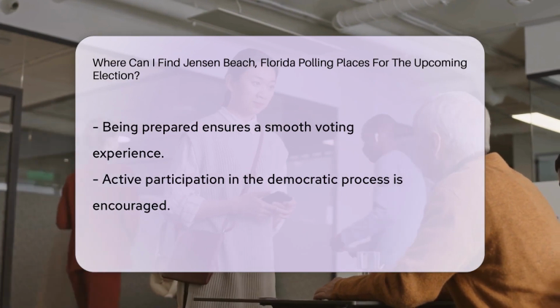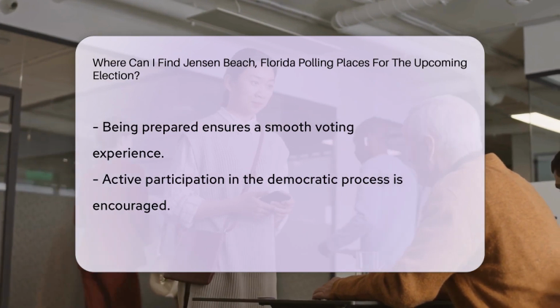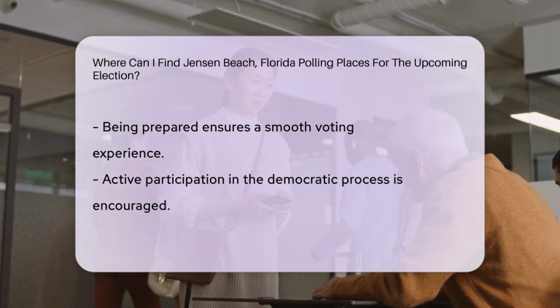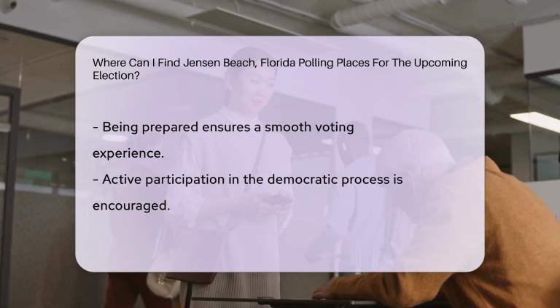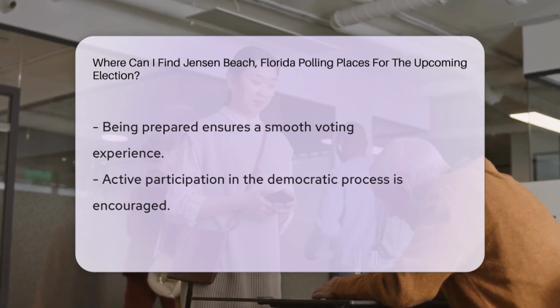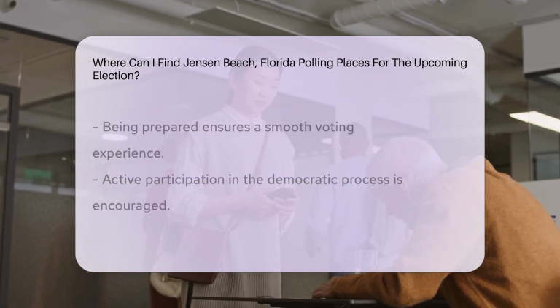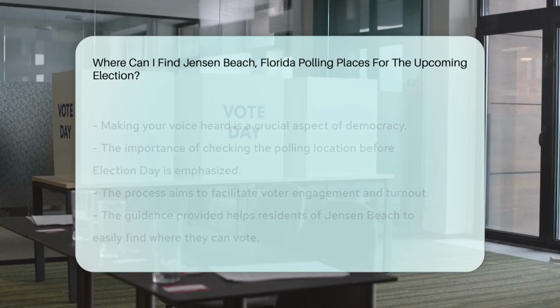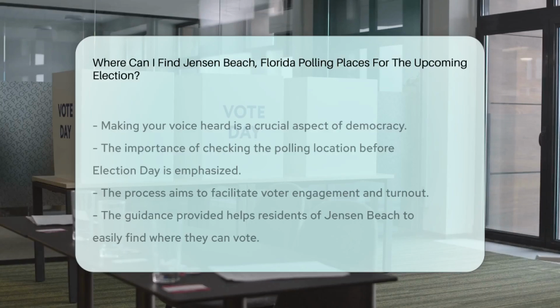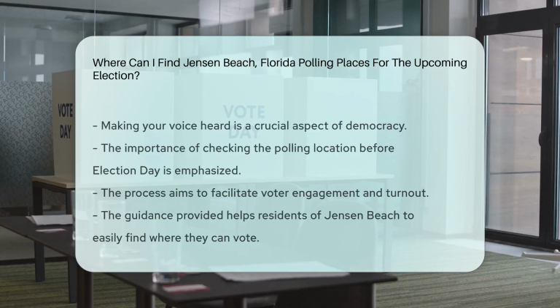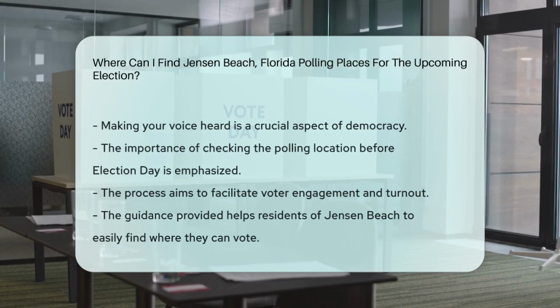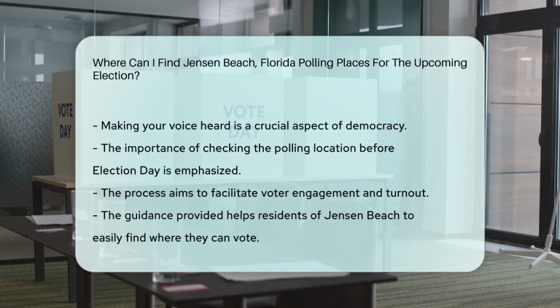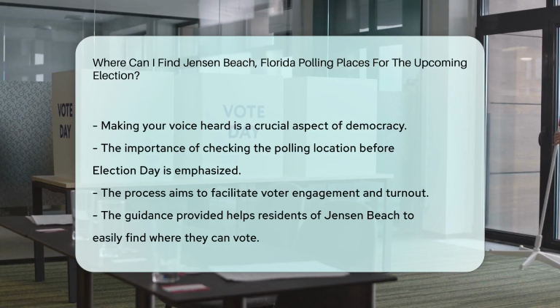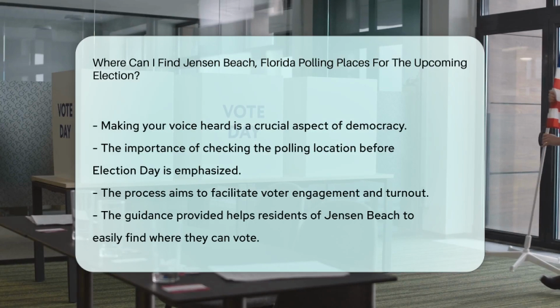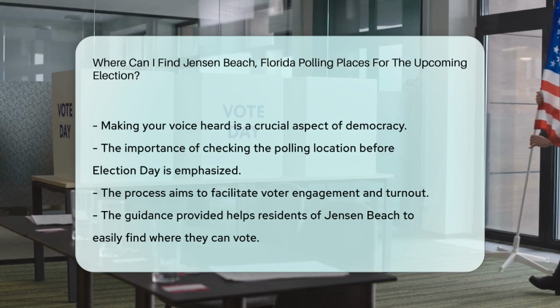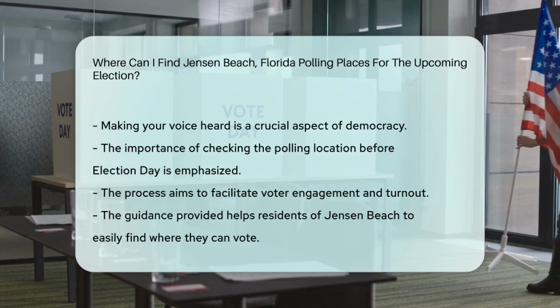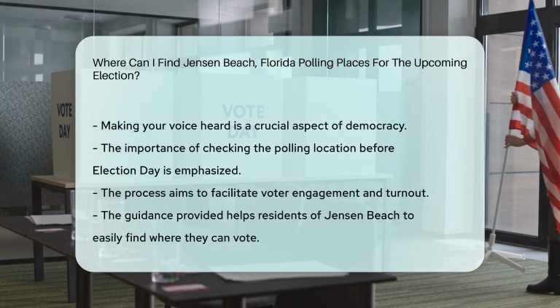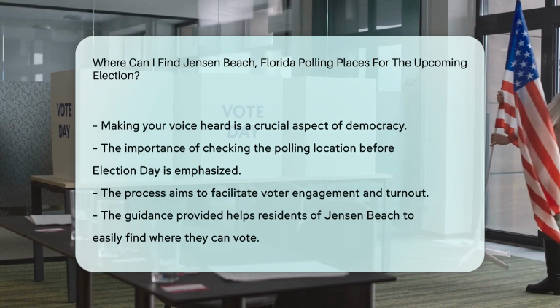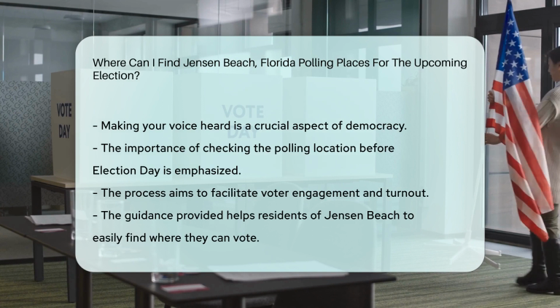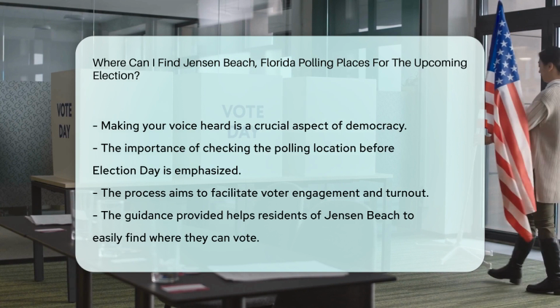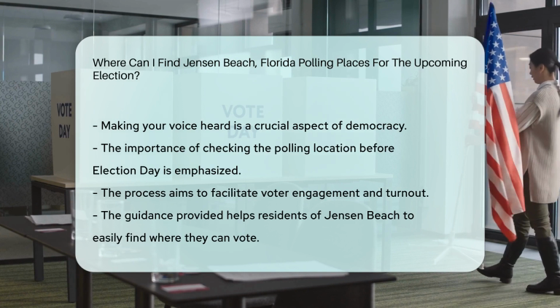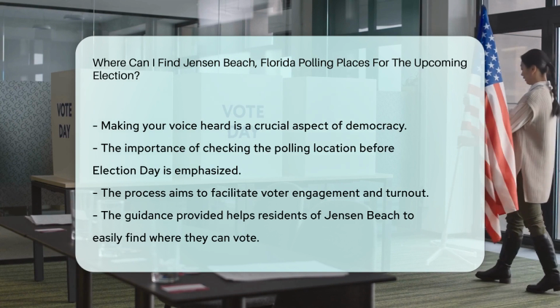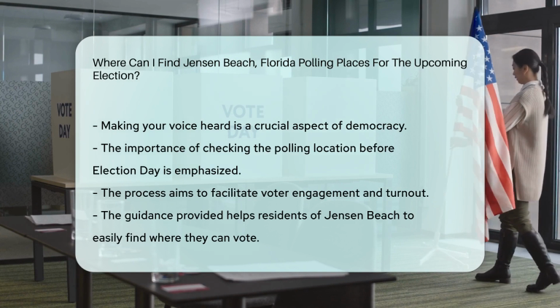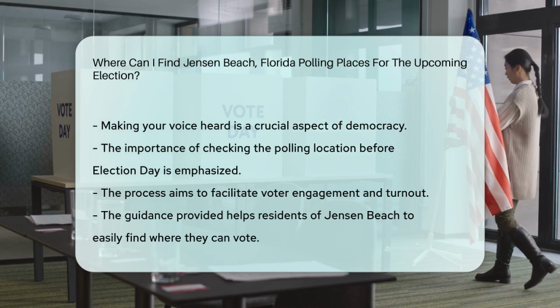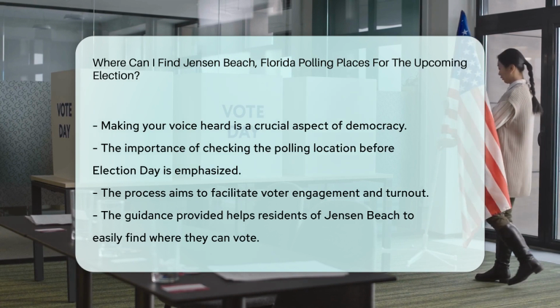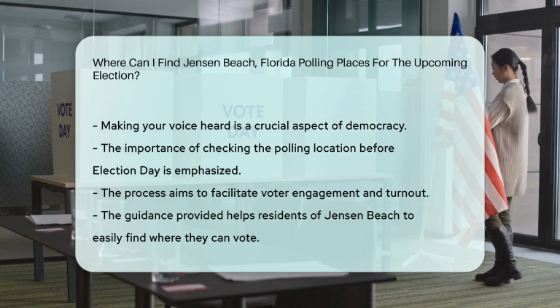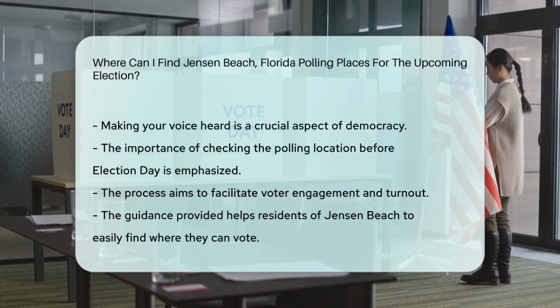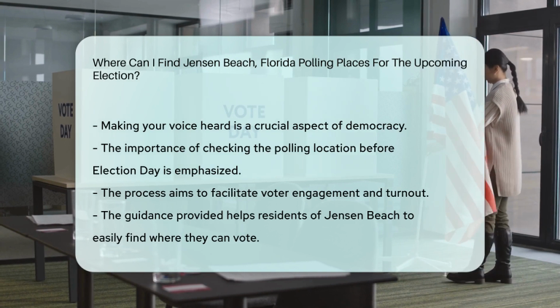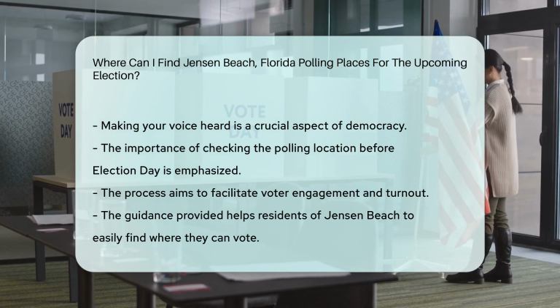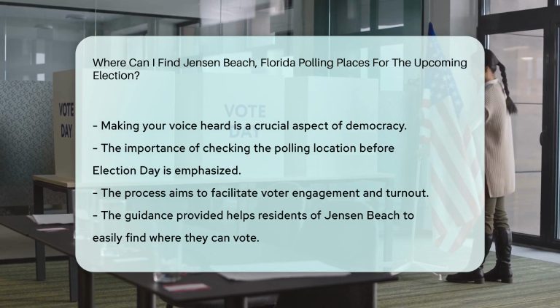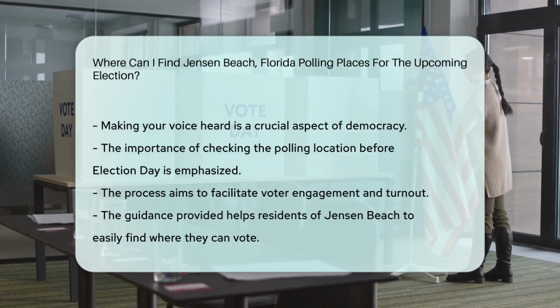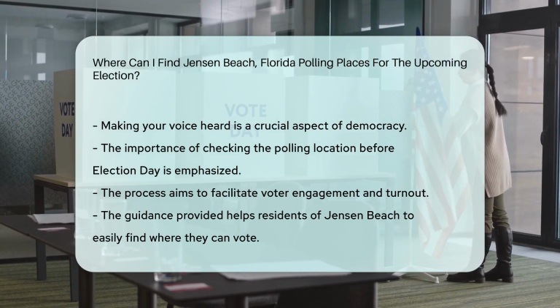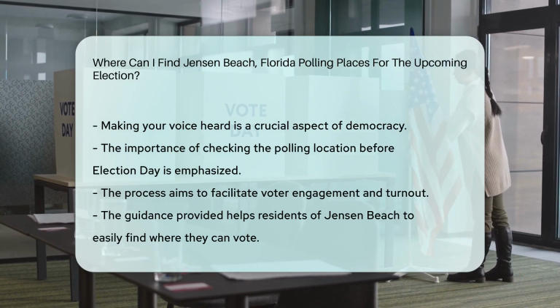Remember, it's crucial to verify your polling place in advance to ensure a smooth voting experience. By being prepared and informed, you can actively participate in the democratic process and make your voice heard.